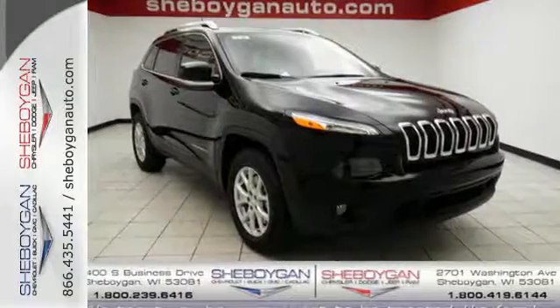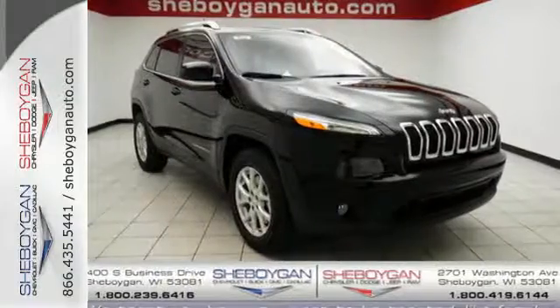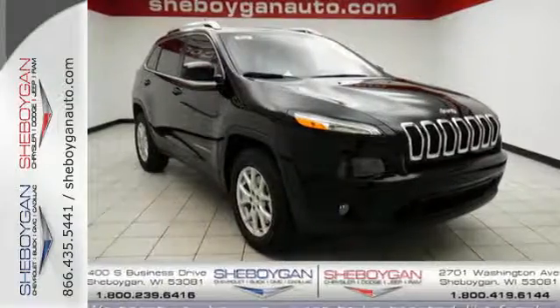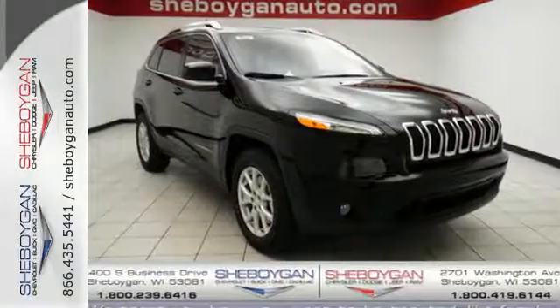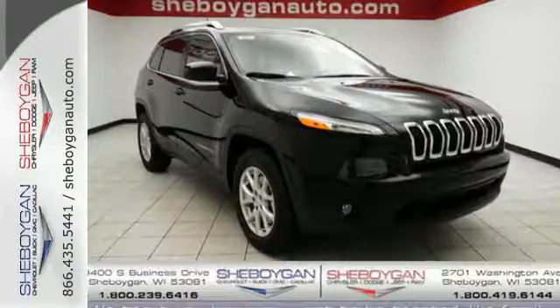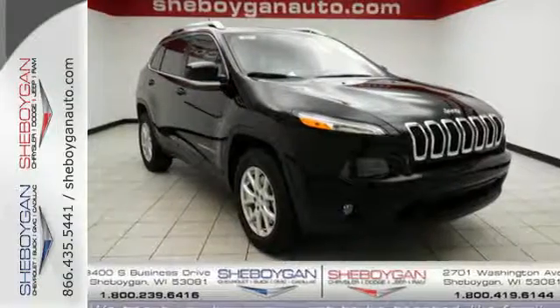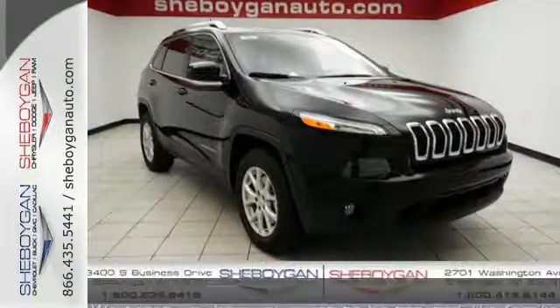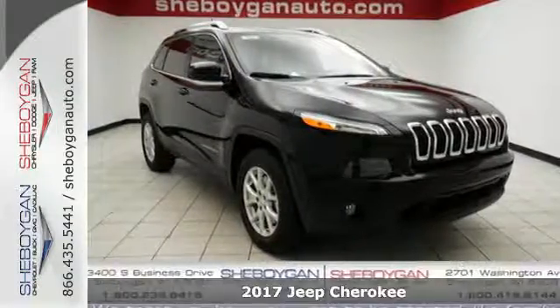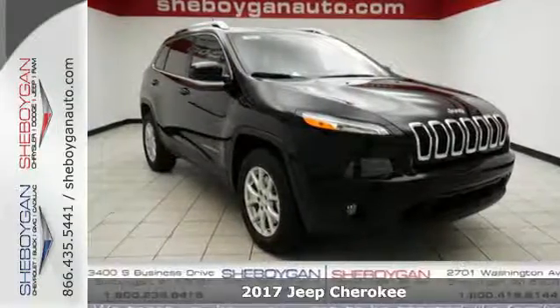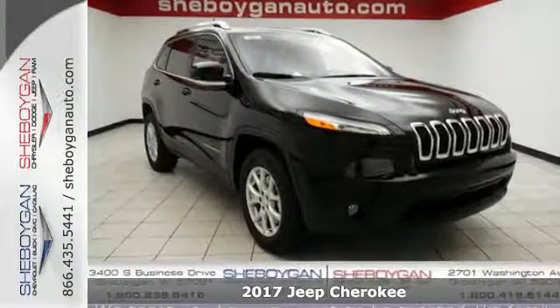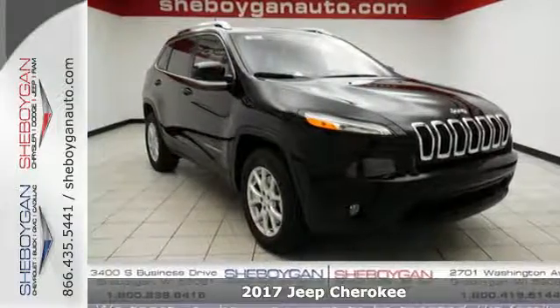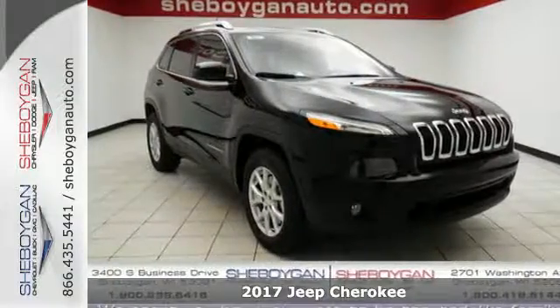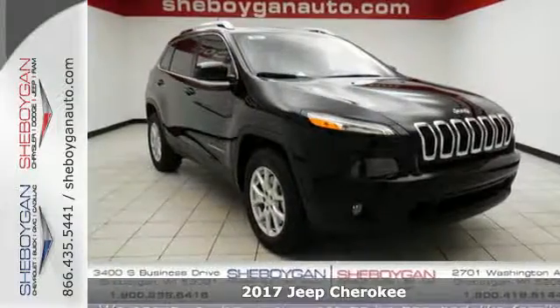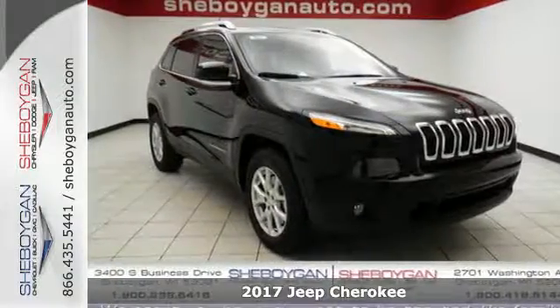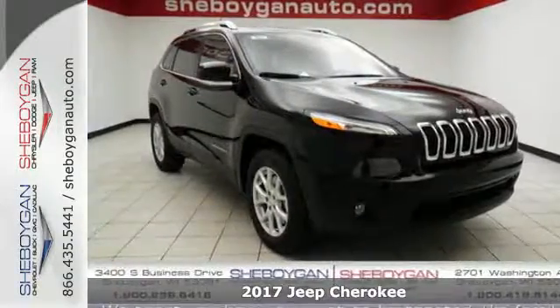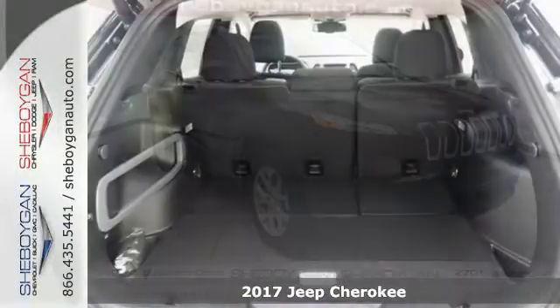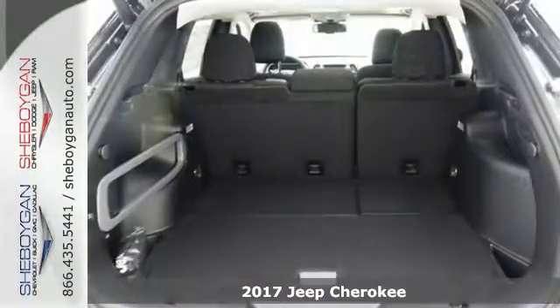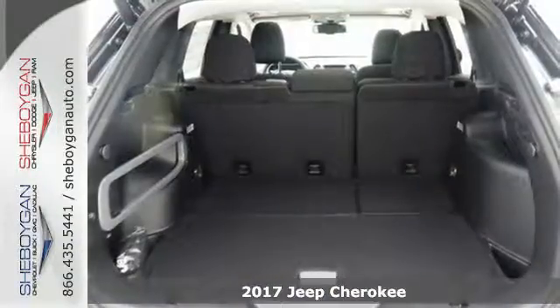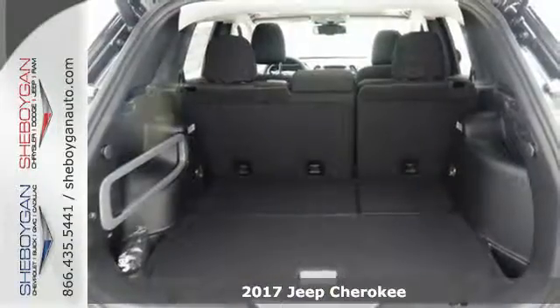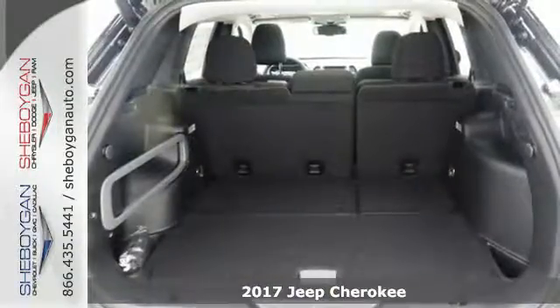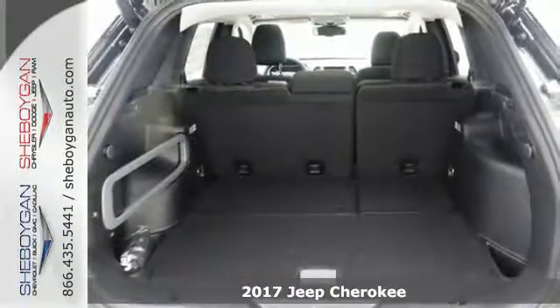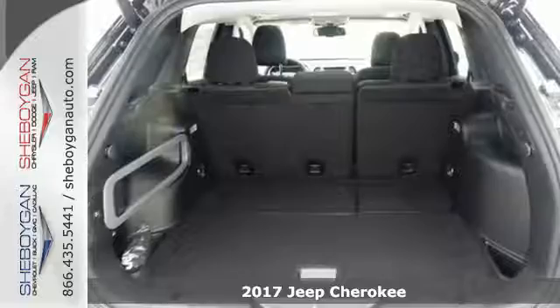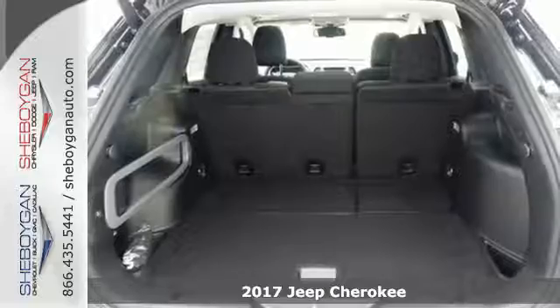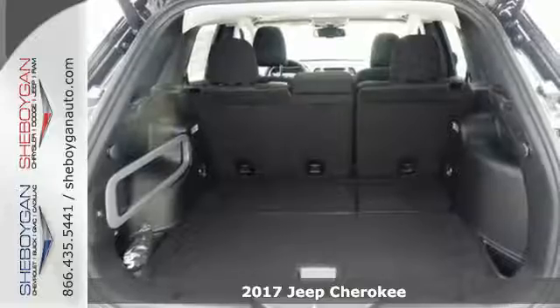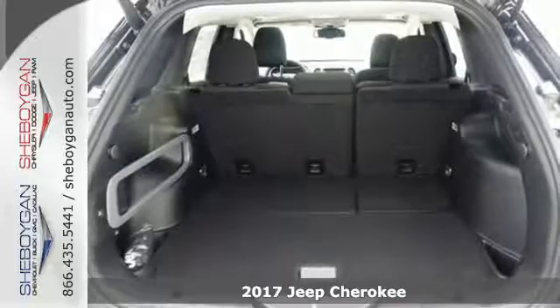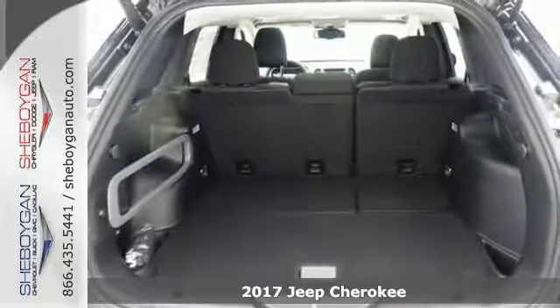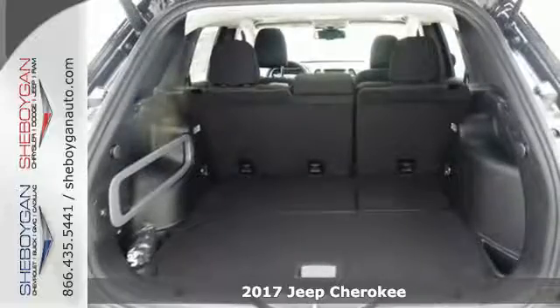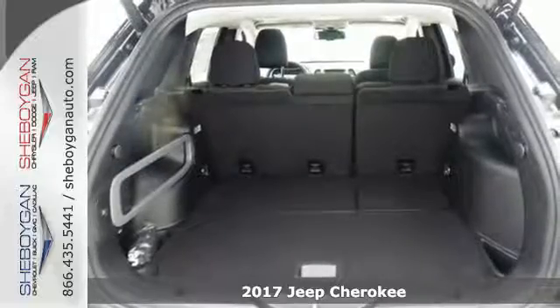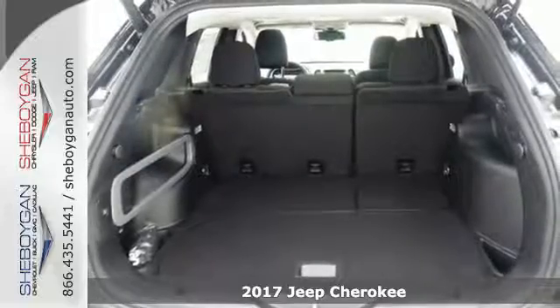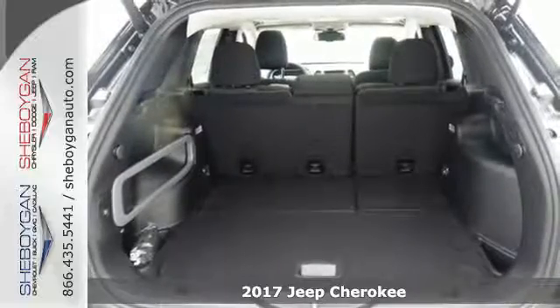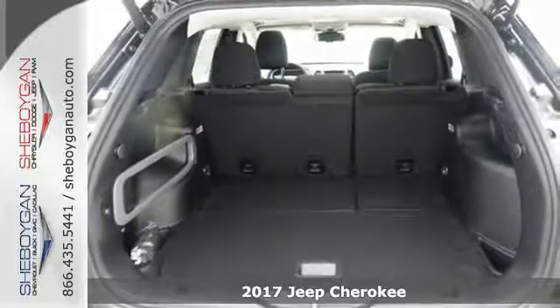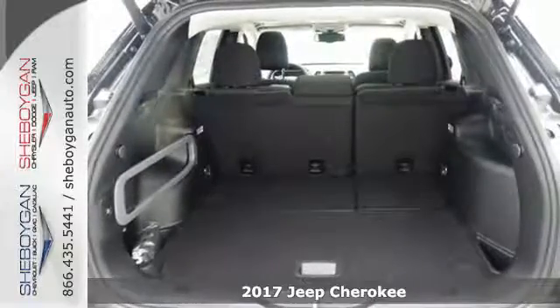It's a 2017 Jeep Cherokee! Take the long way home in this adventurously civilized Cherokee.